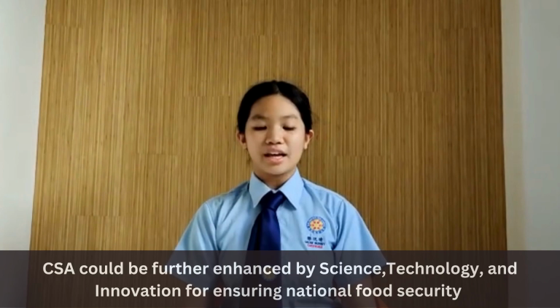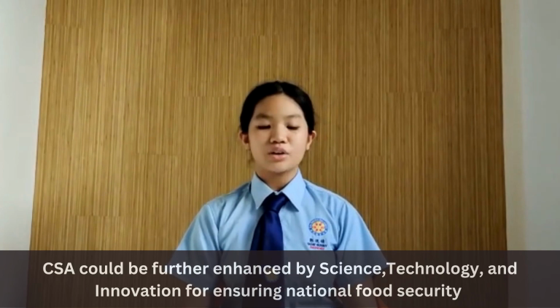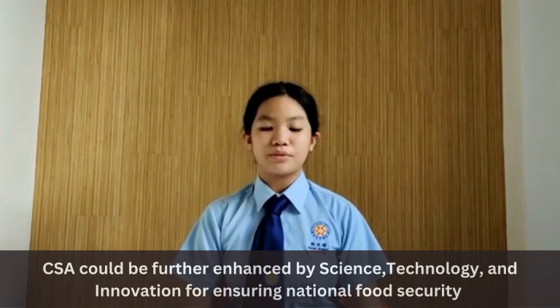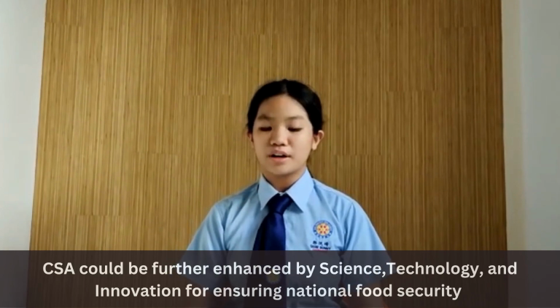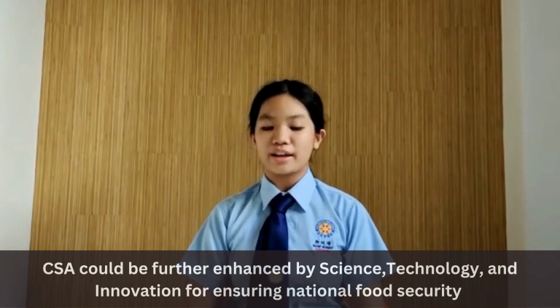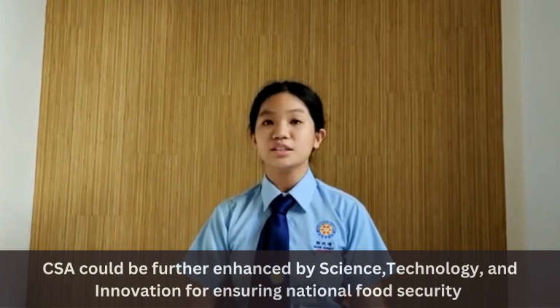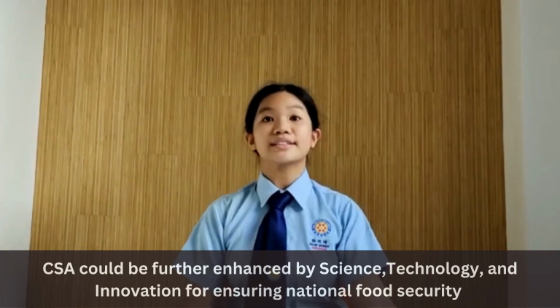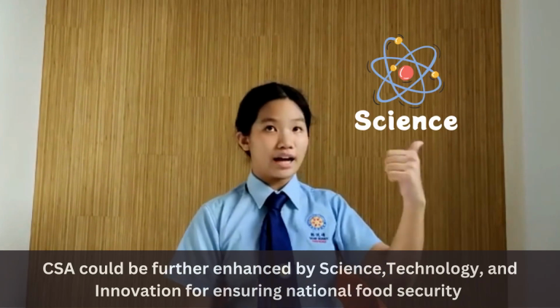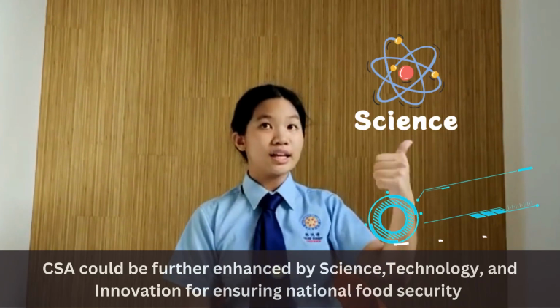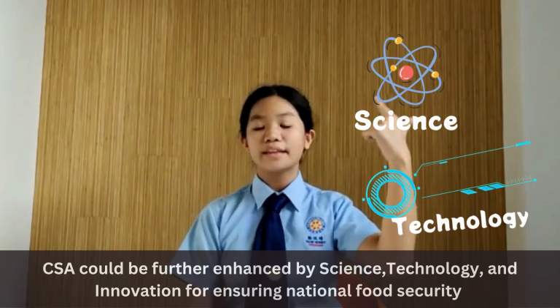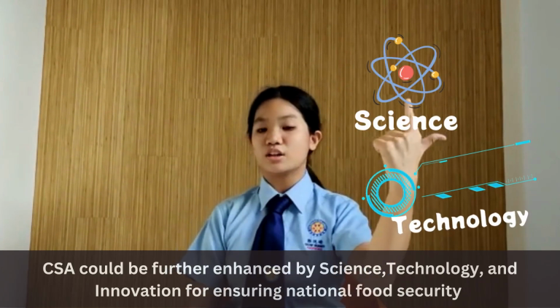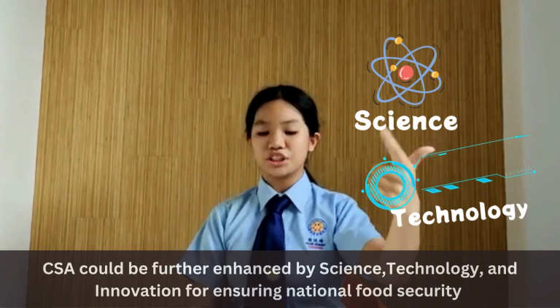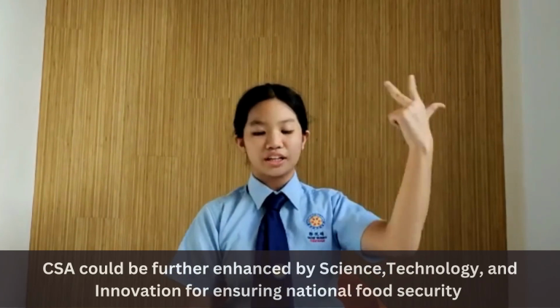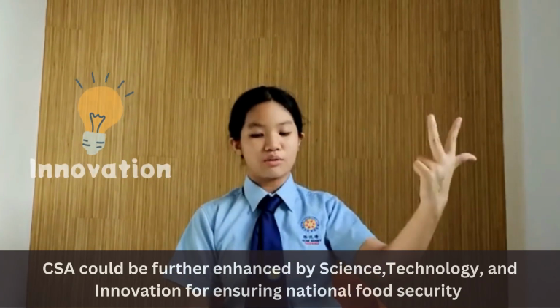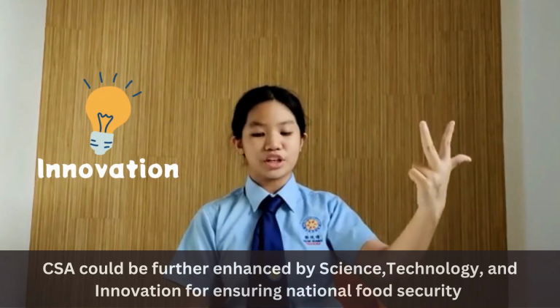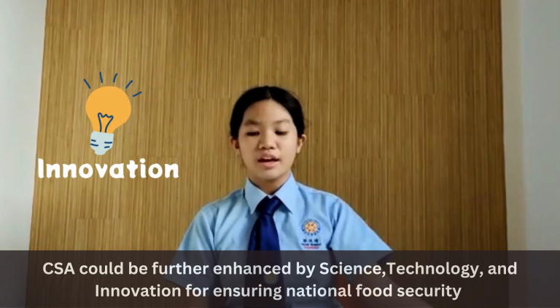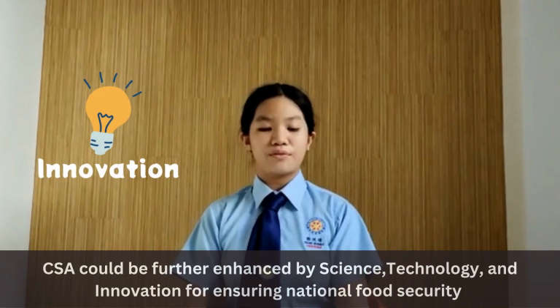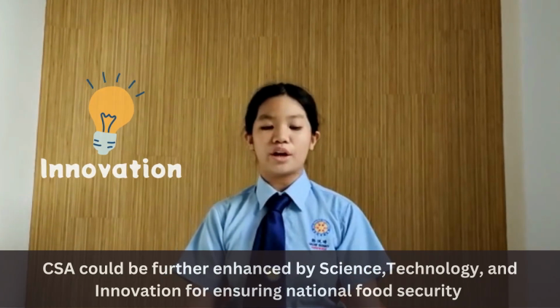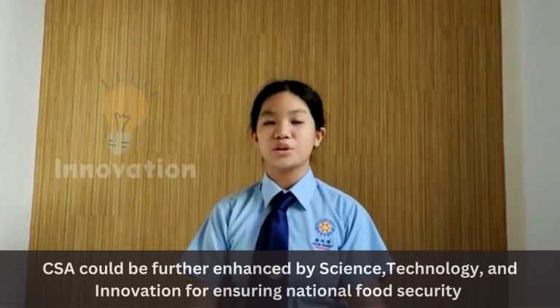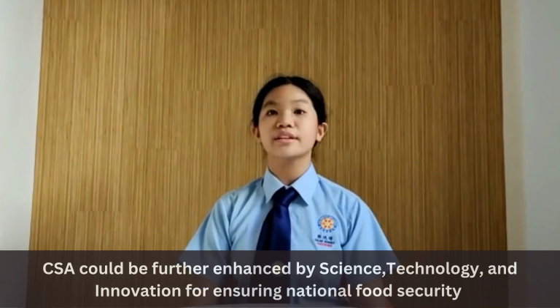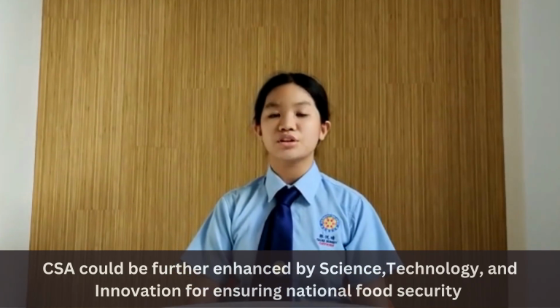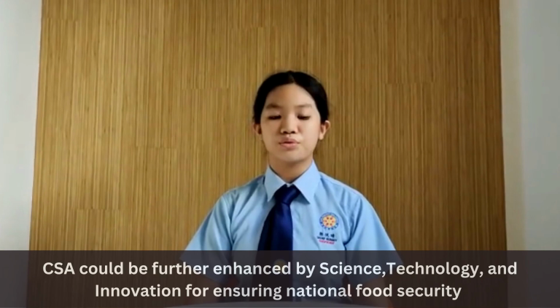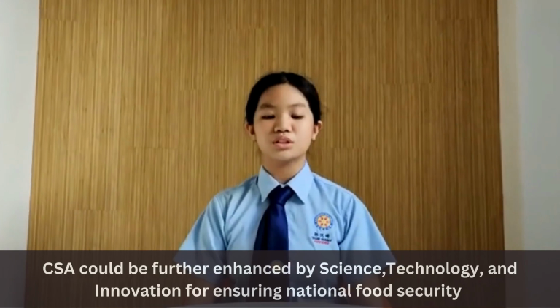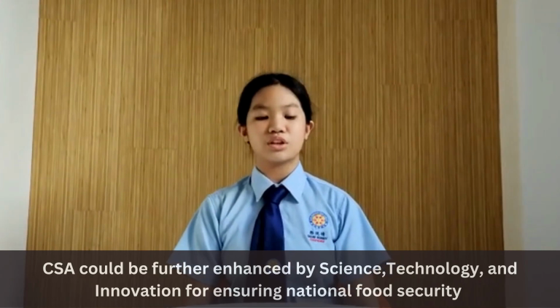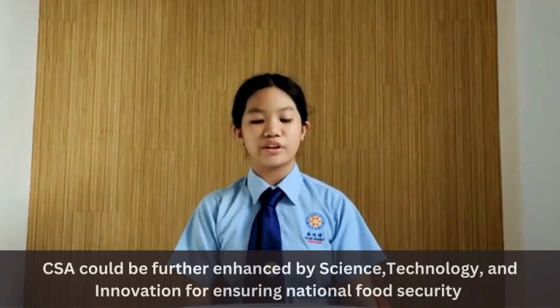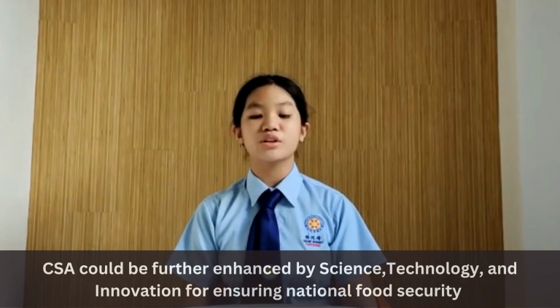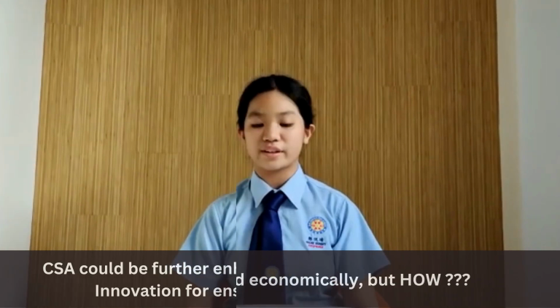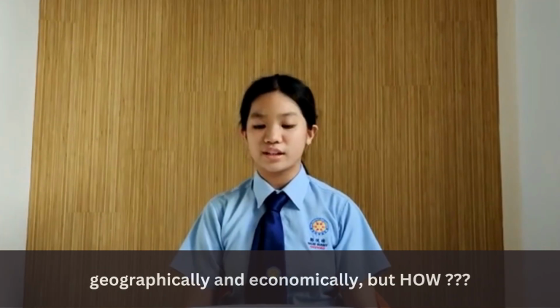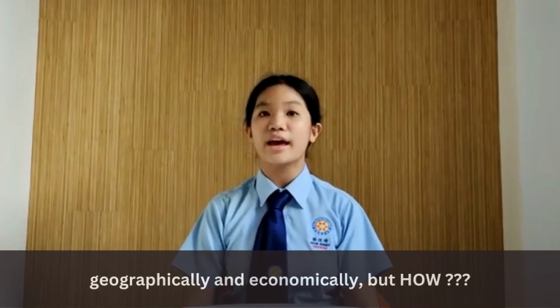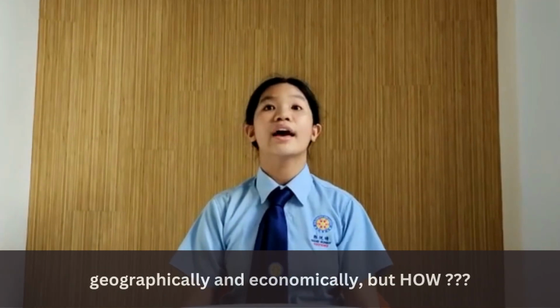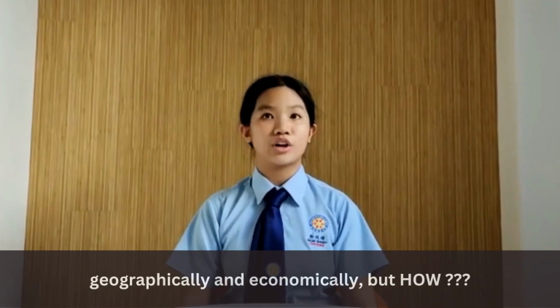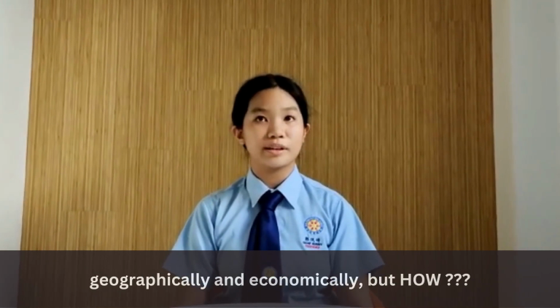CSA could be further enhanced by science, technology, and innovation, for ensuring national food security geographically and economically.